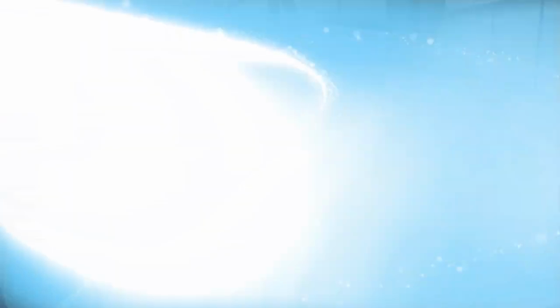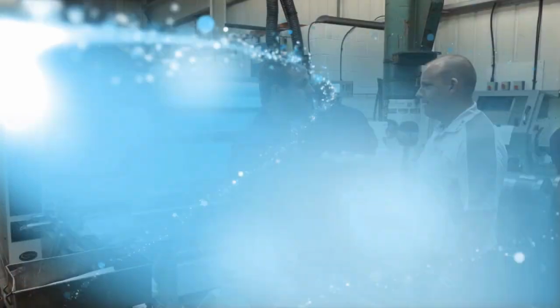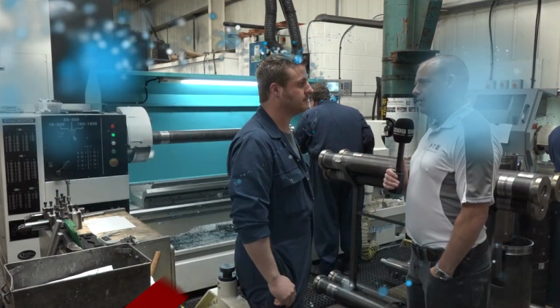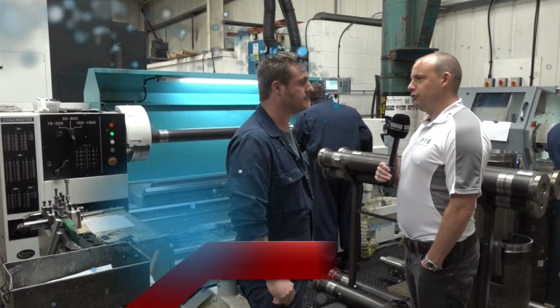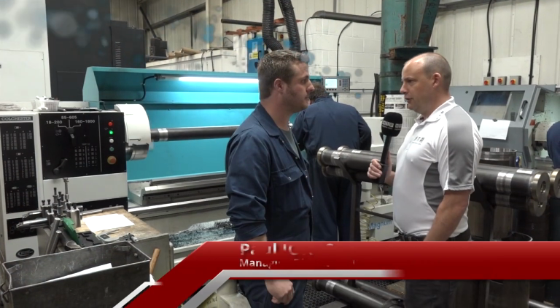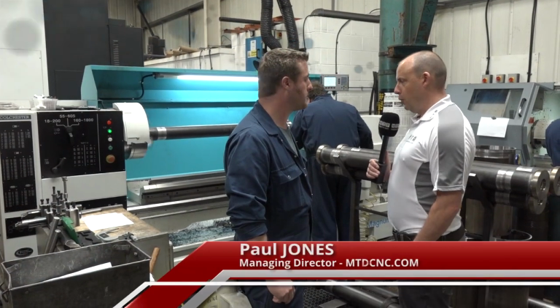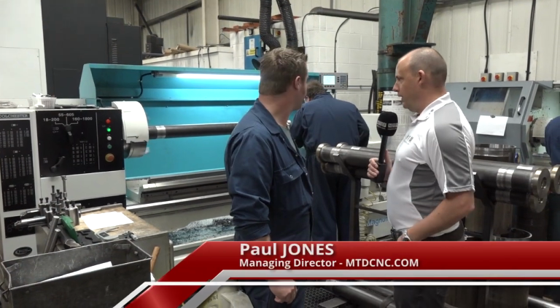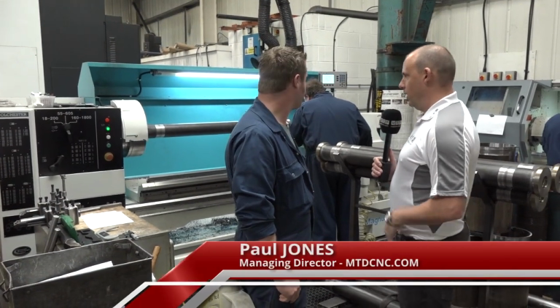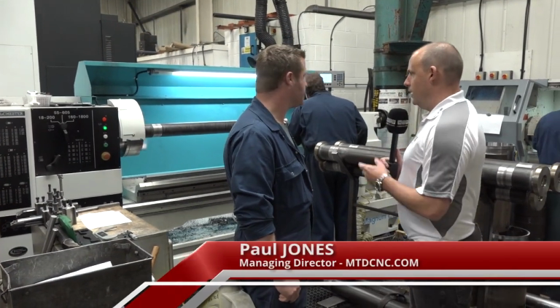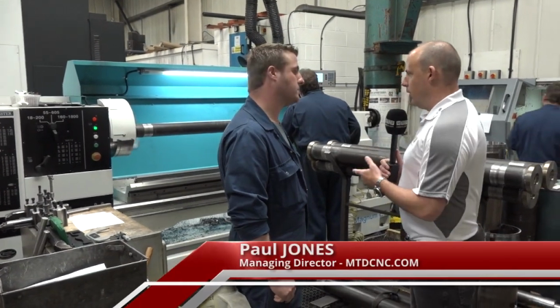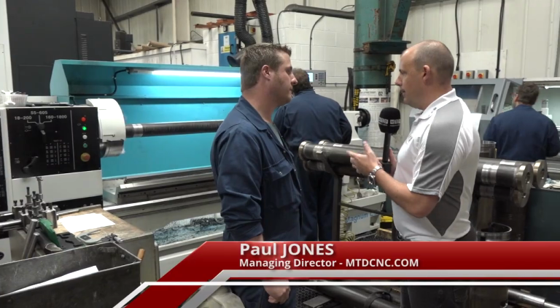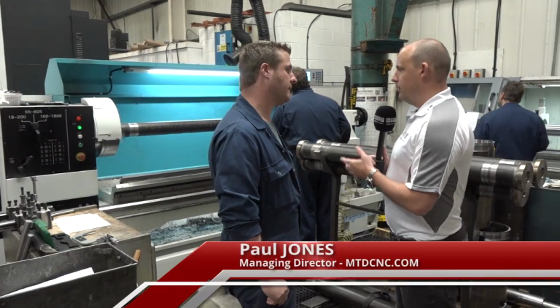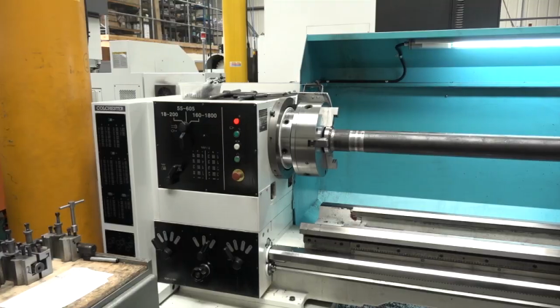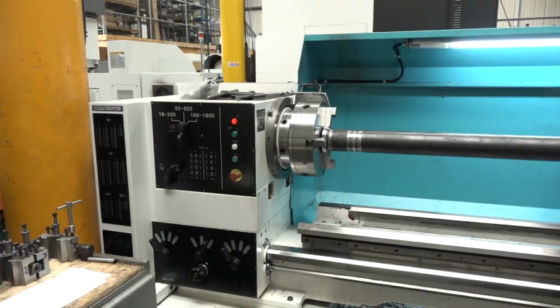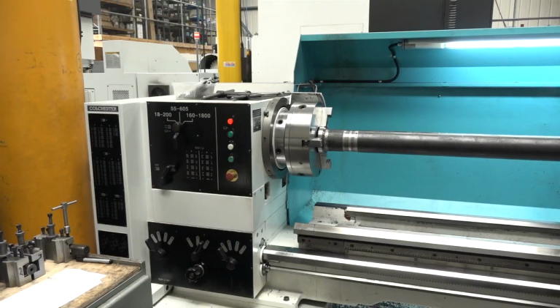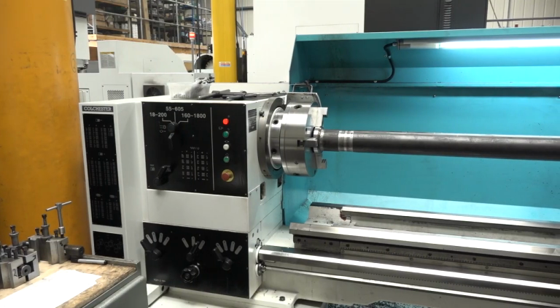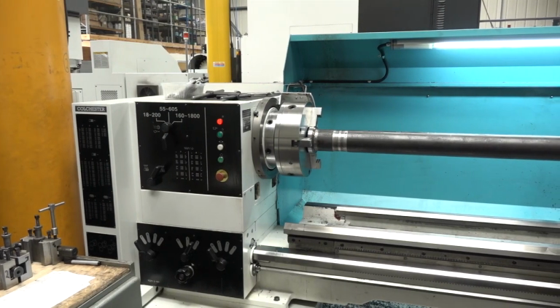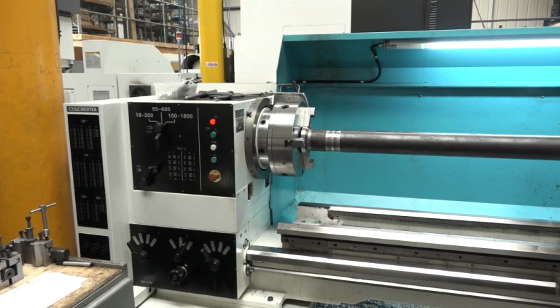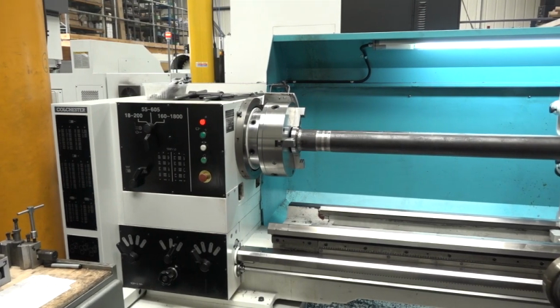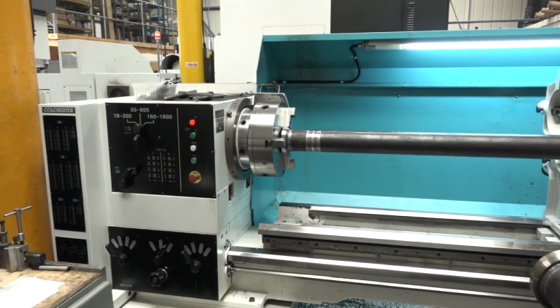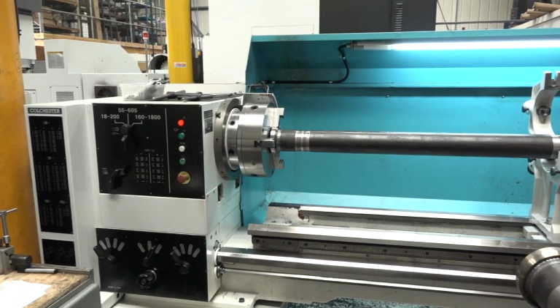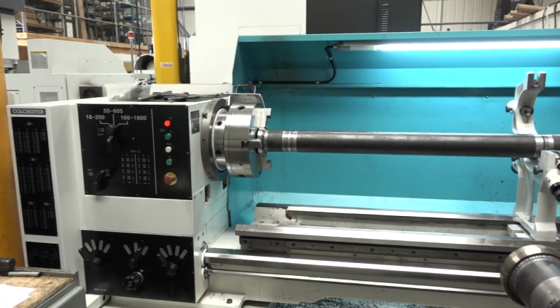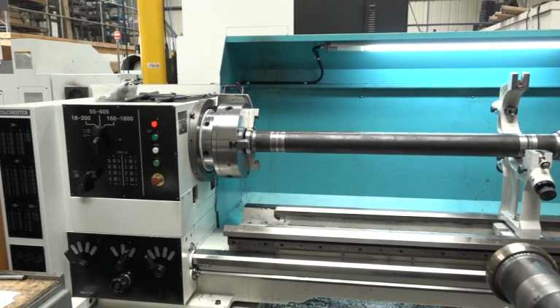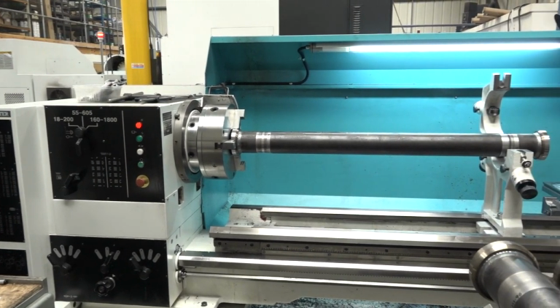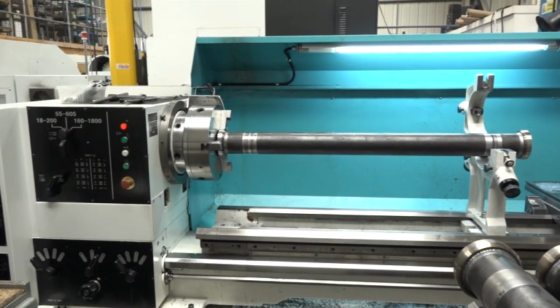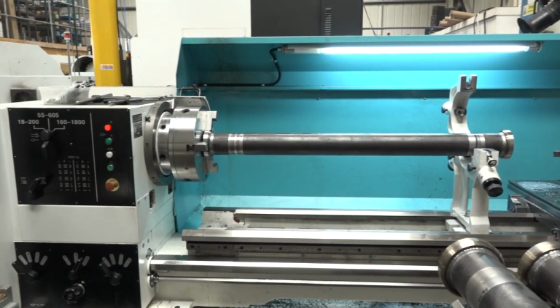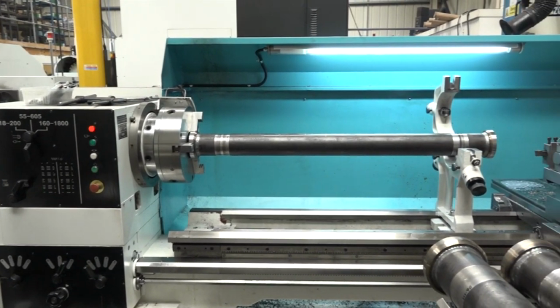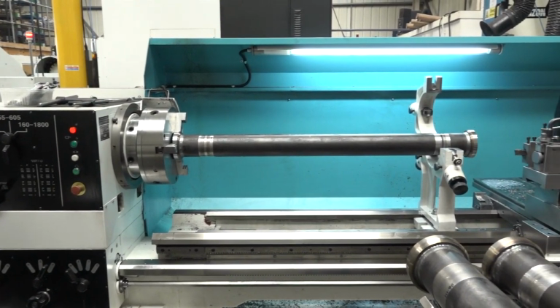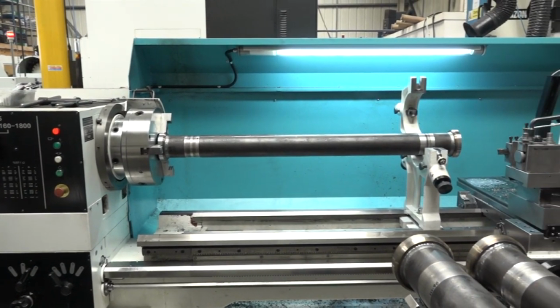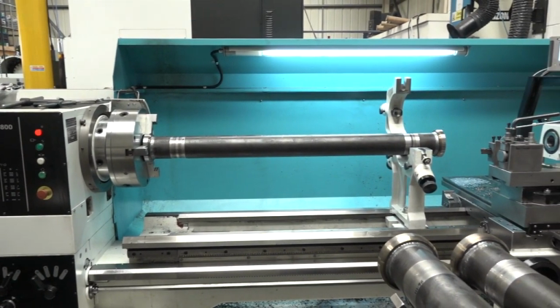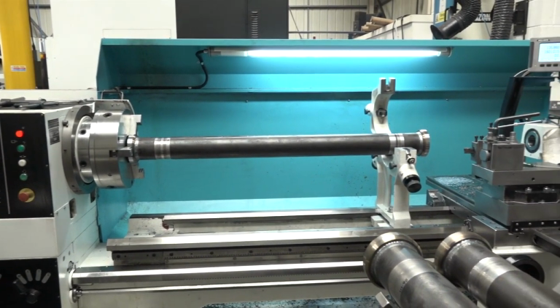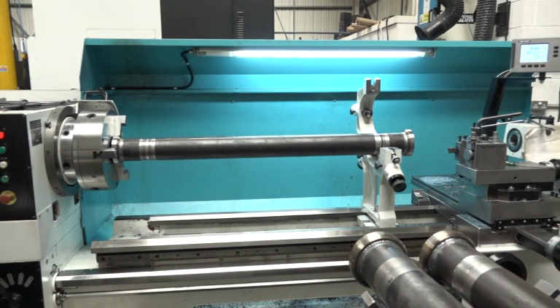Darren, really interesting story this one. We've got a Magnum Colchester lathe here from 600 UK behind us. Why have you bought this machine recently?